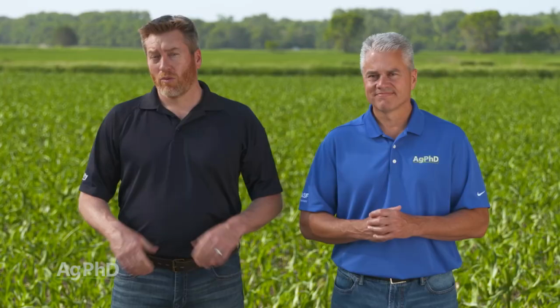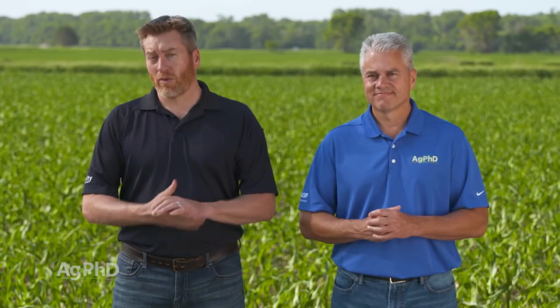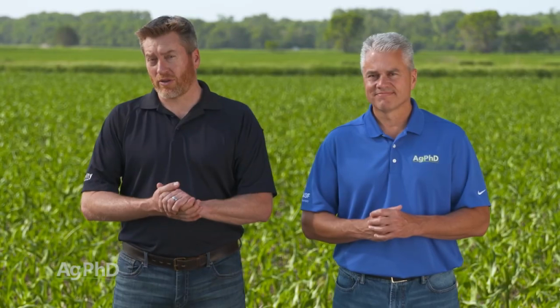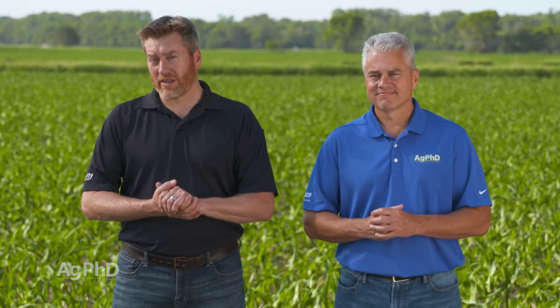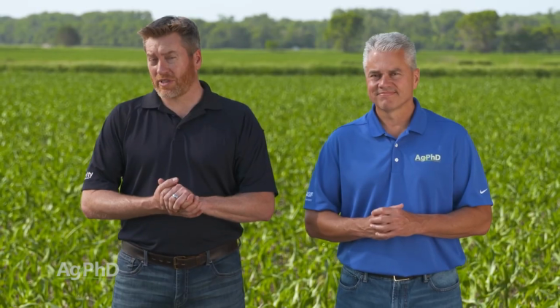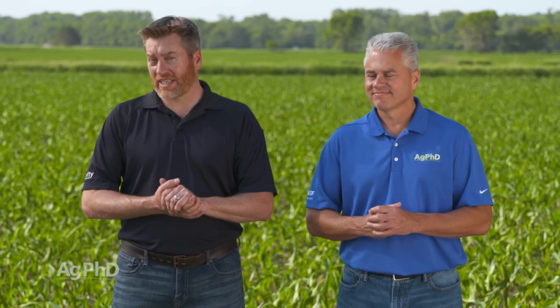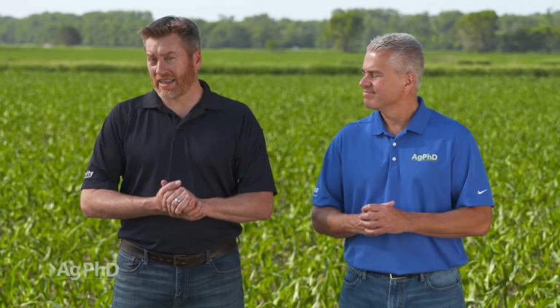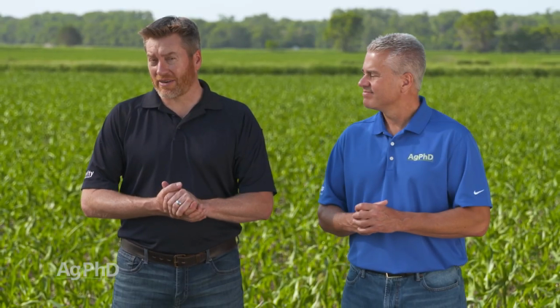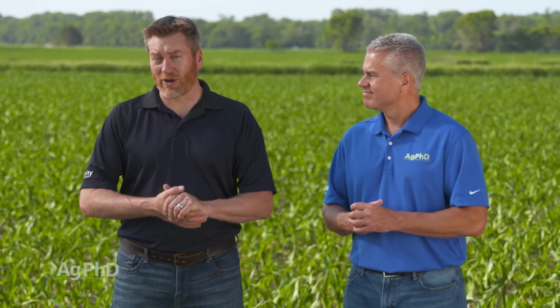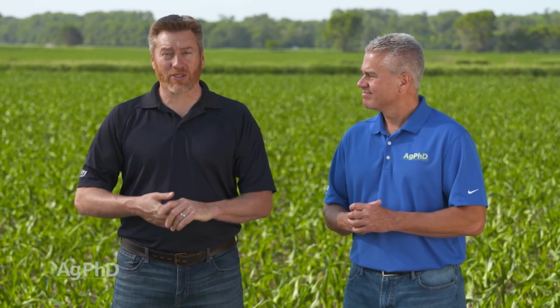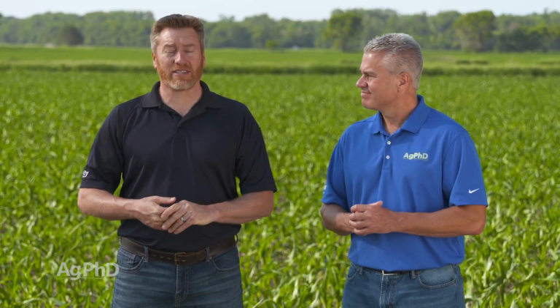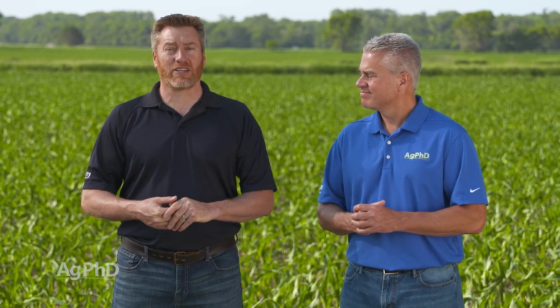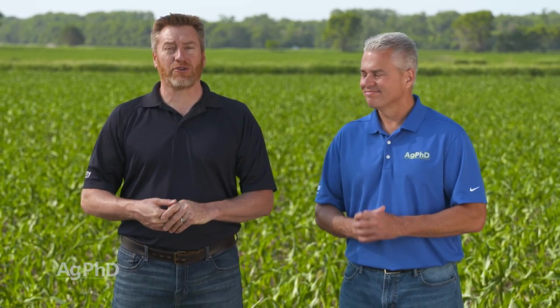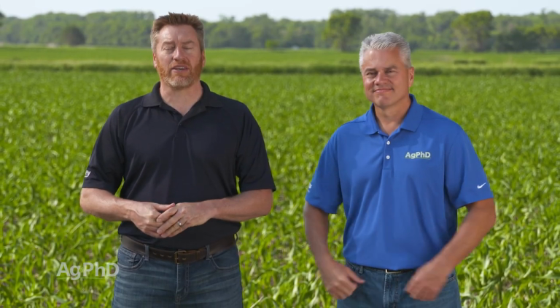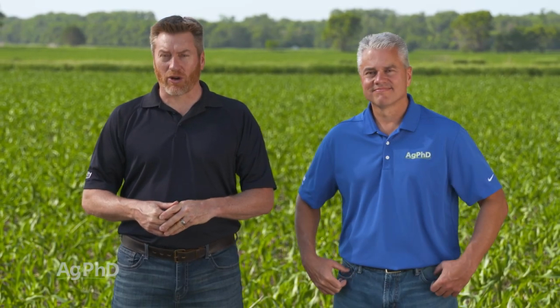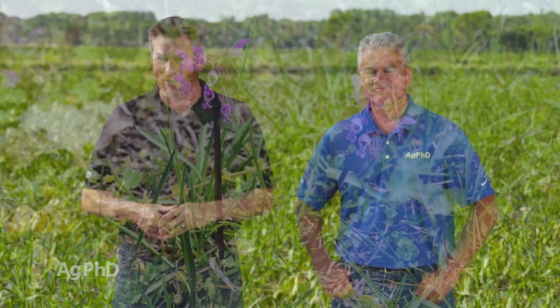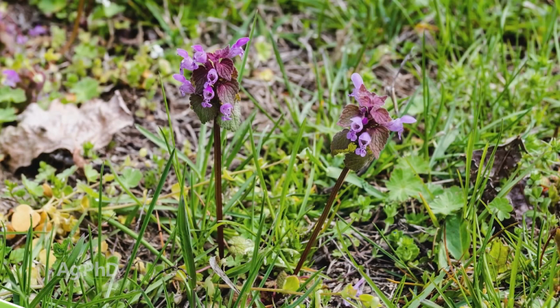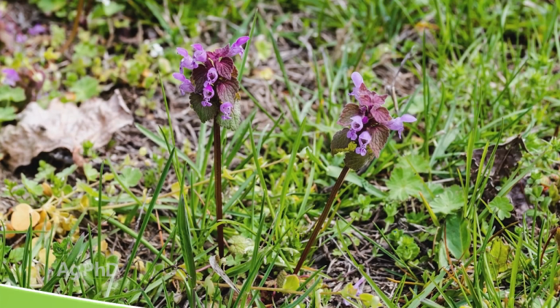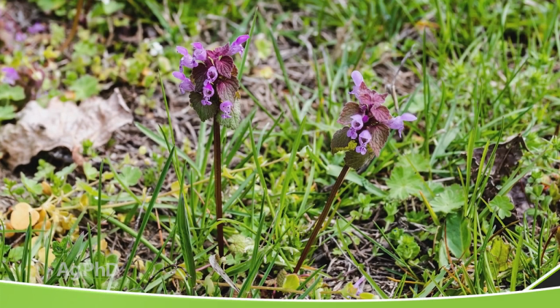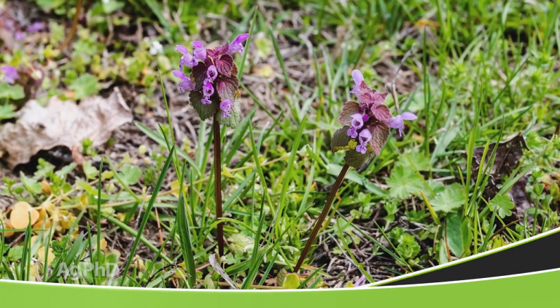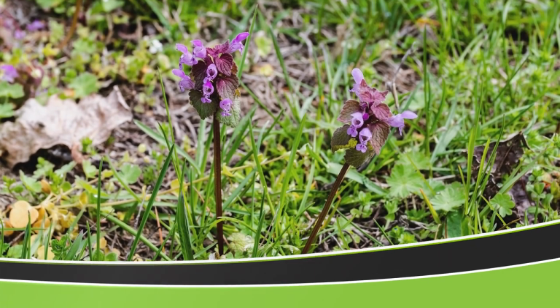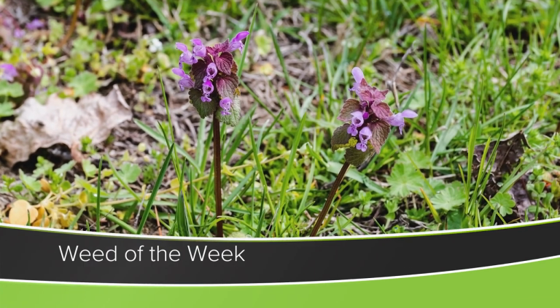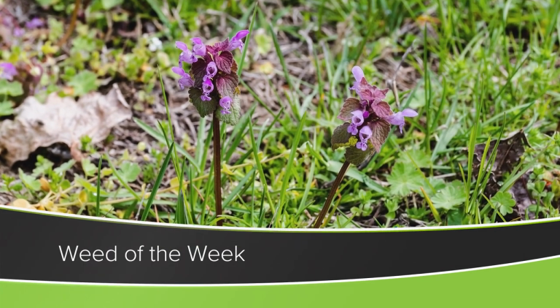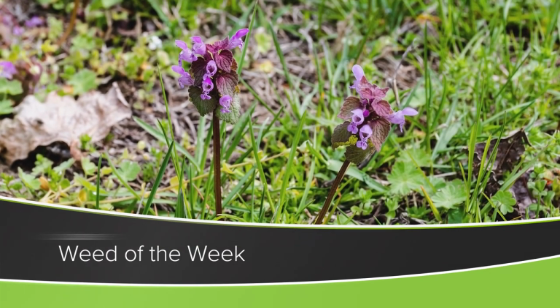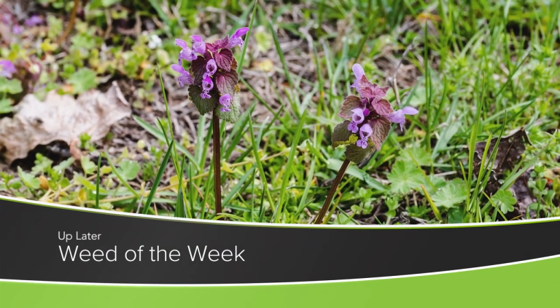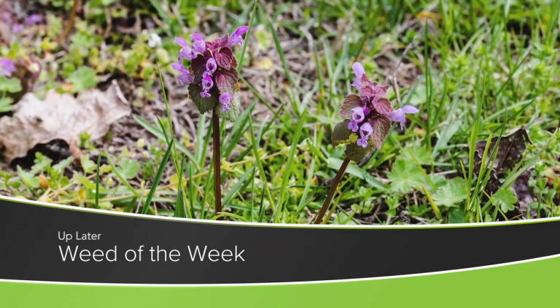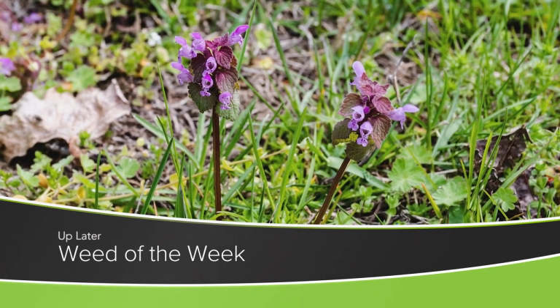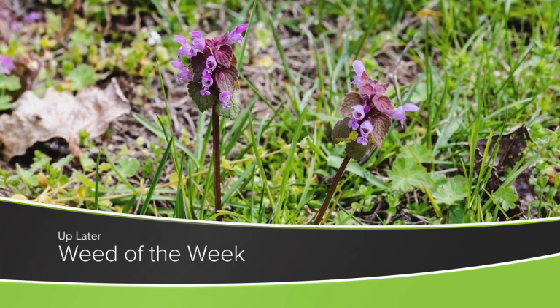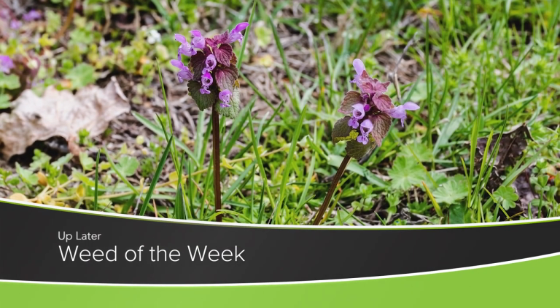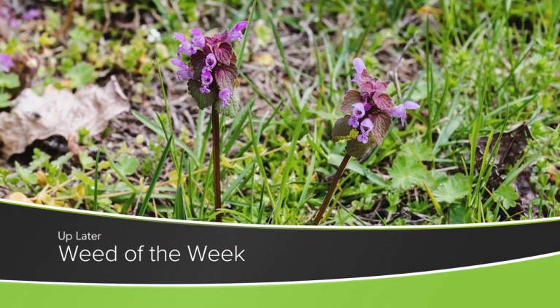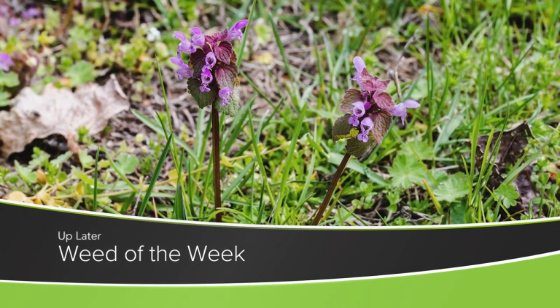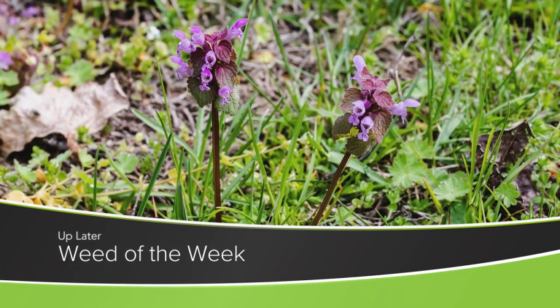One other thing that we see at a lot of farms across the country is our Weed of the Week. We'll show you how to stop this tough weed coming up later in the show.